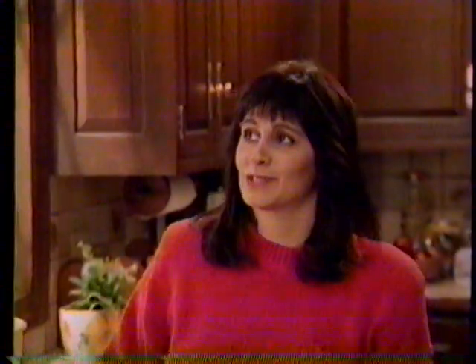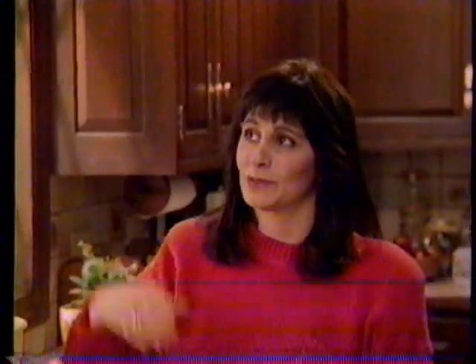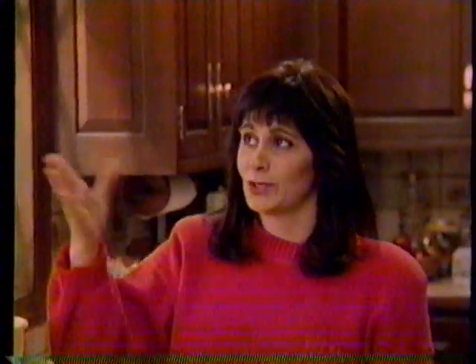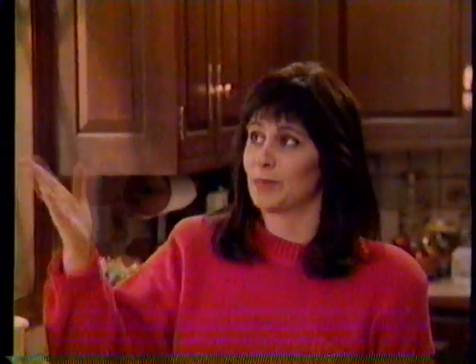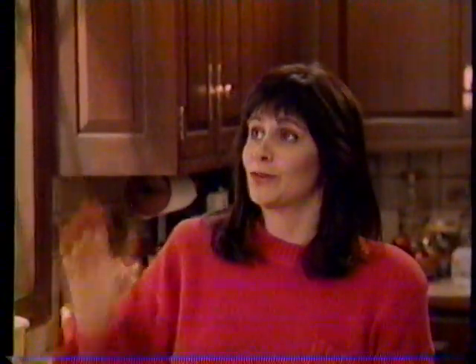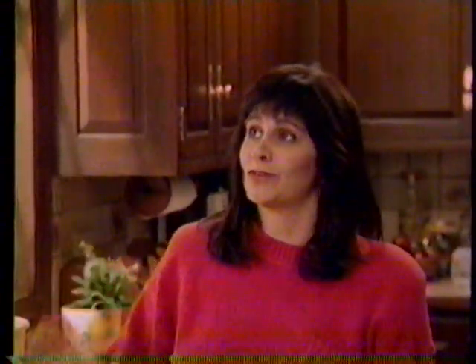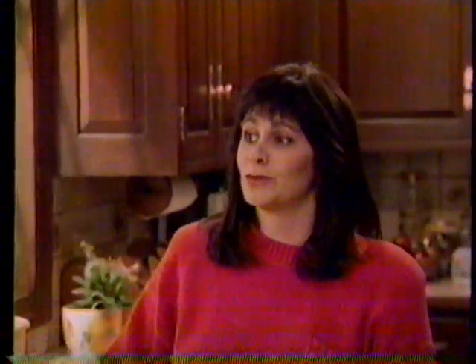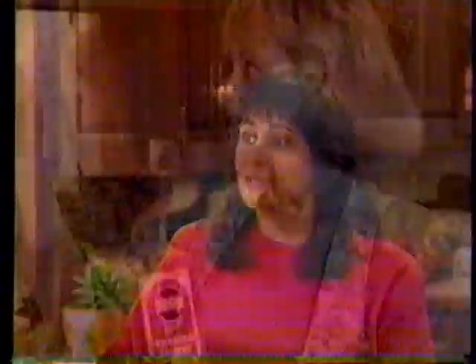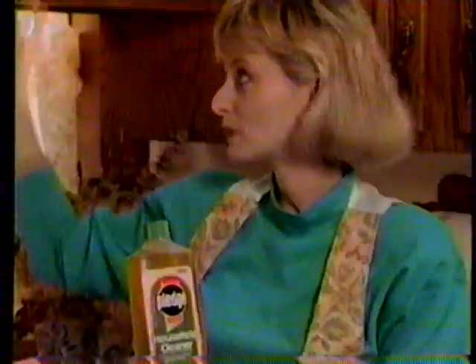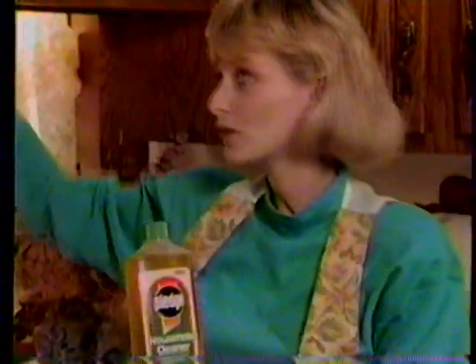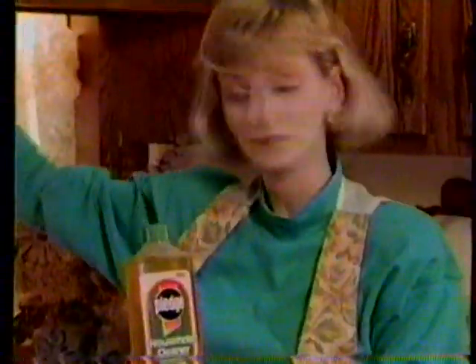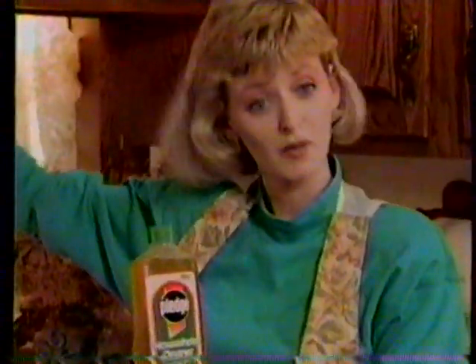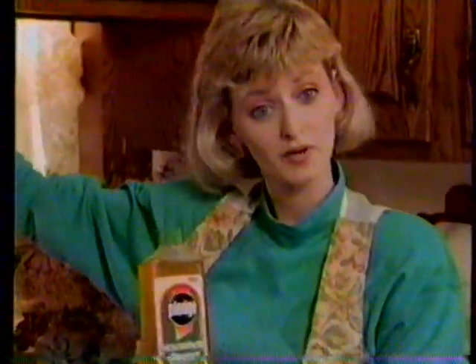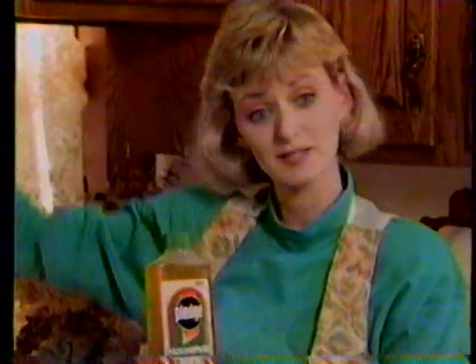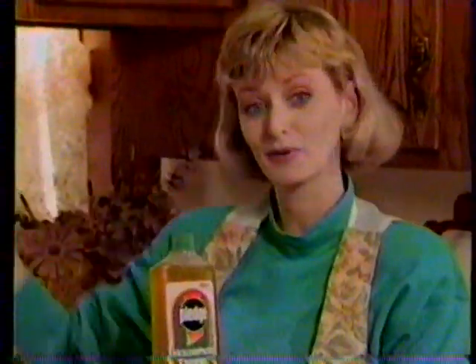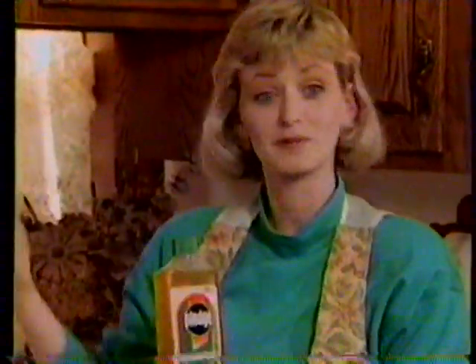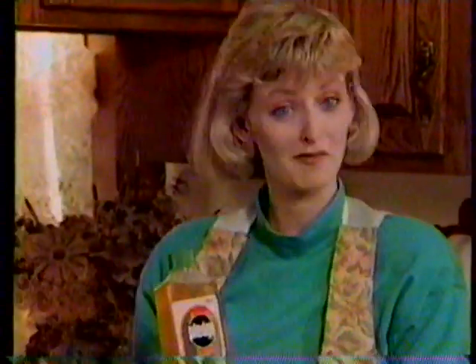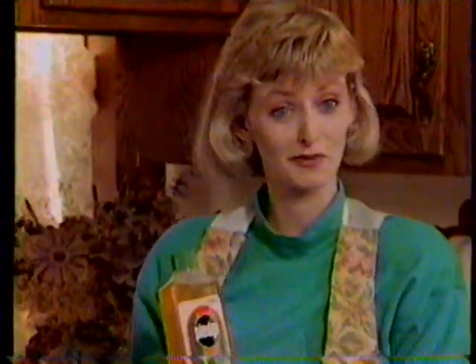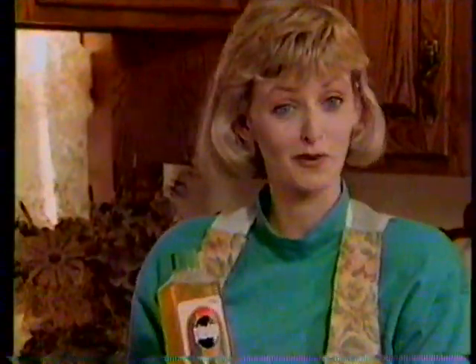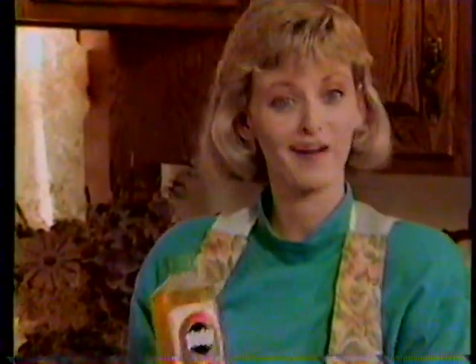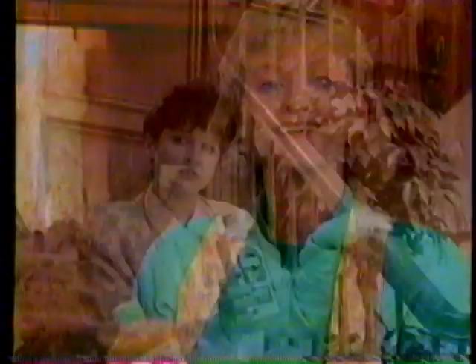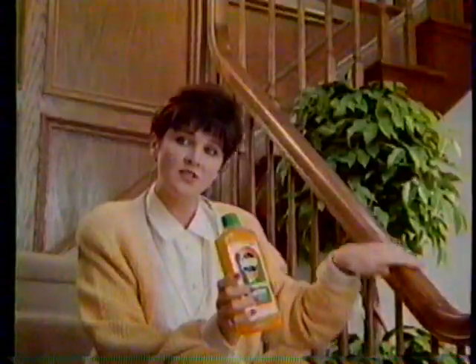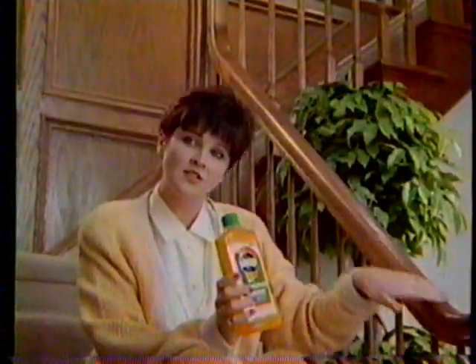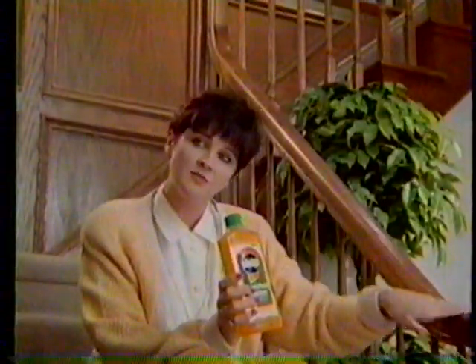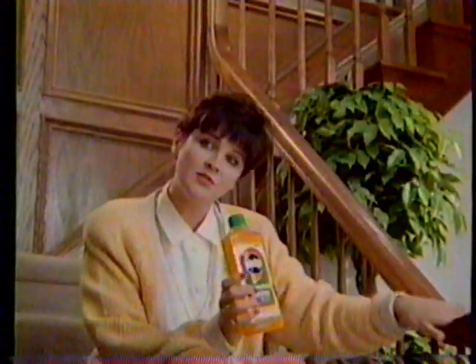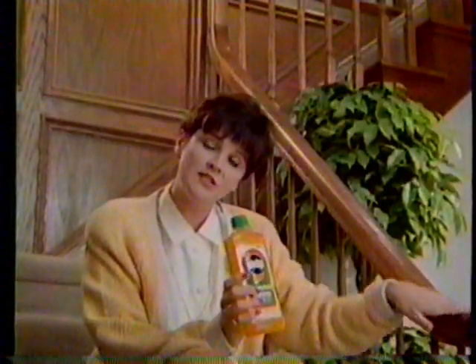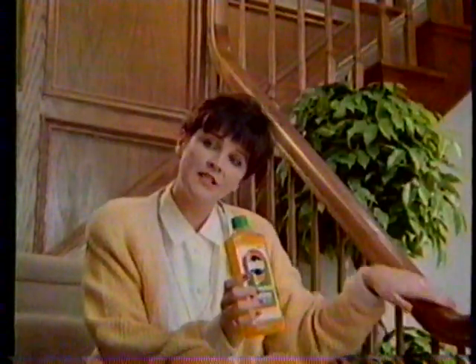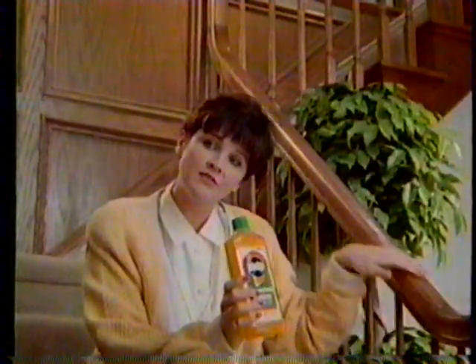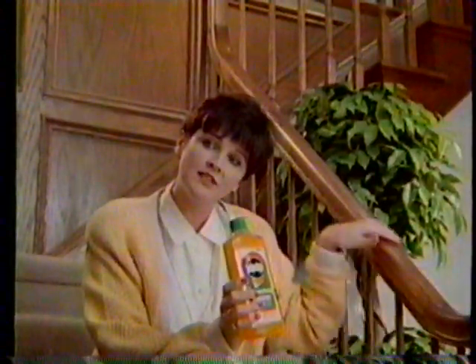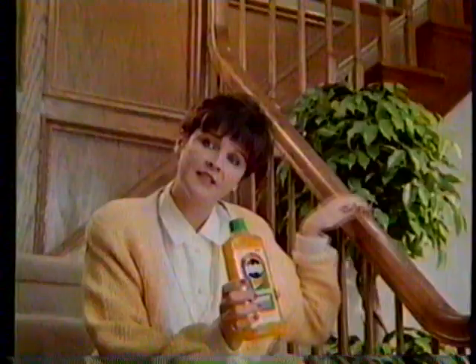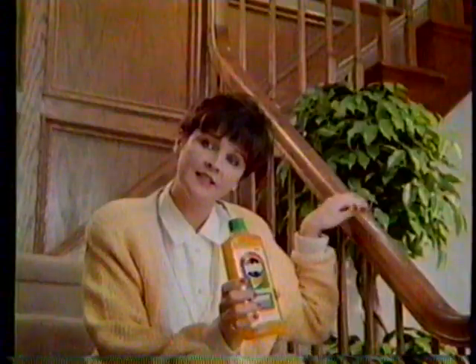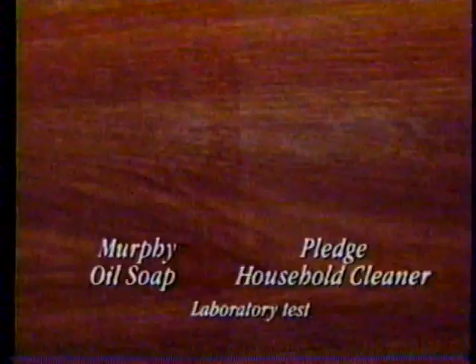It makes the wood look beautiful. It's been good to my wood, it's been good to my floor. It's just a smooth, clean feeling.